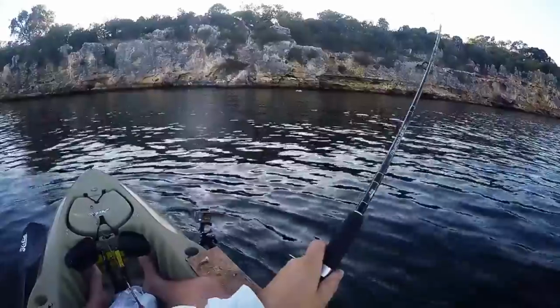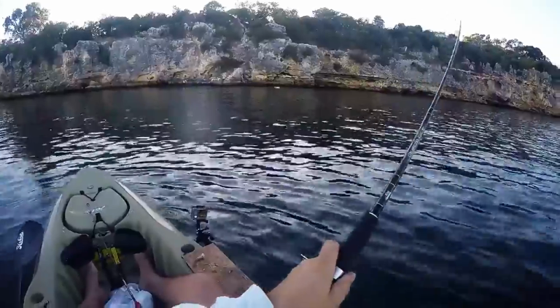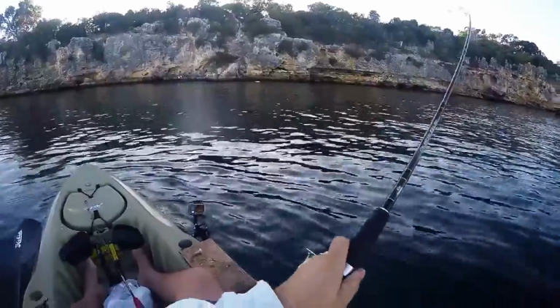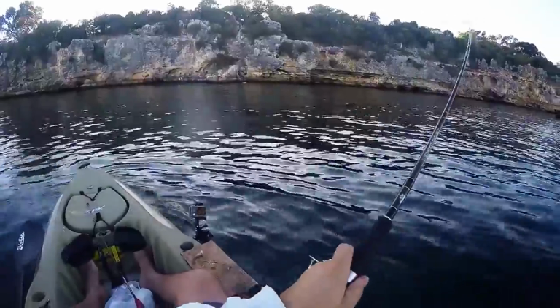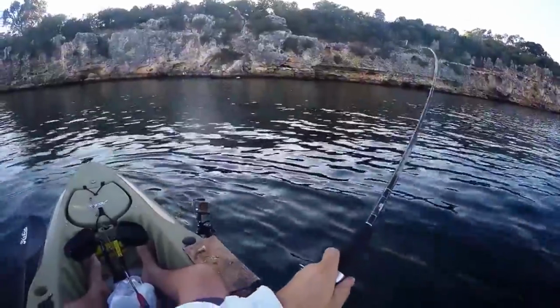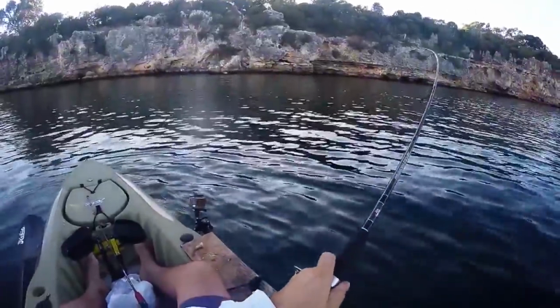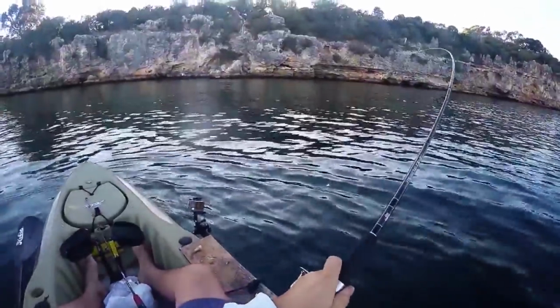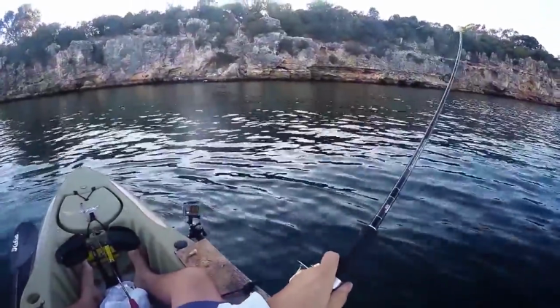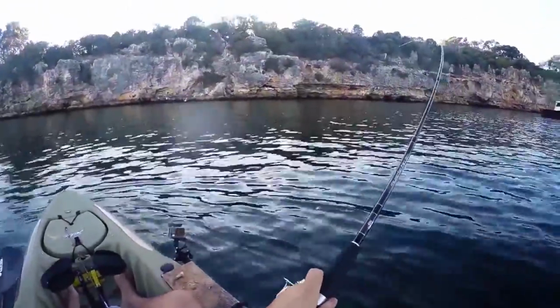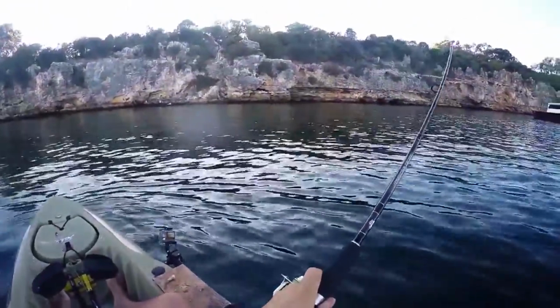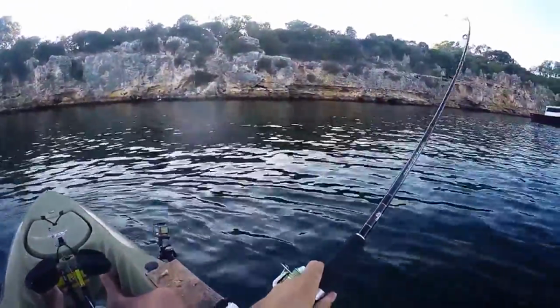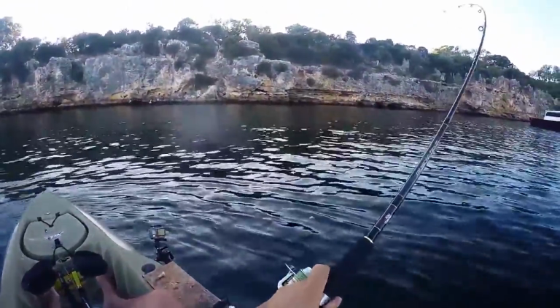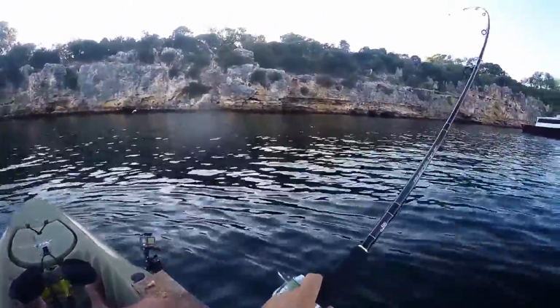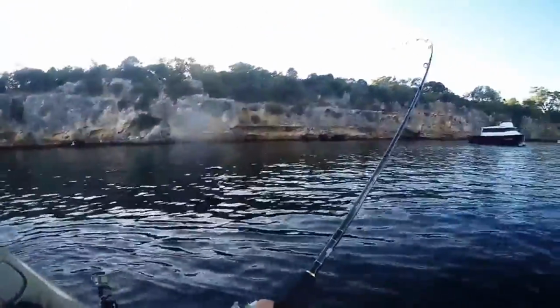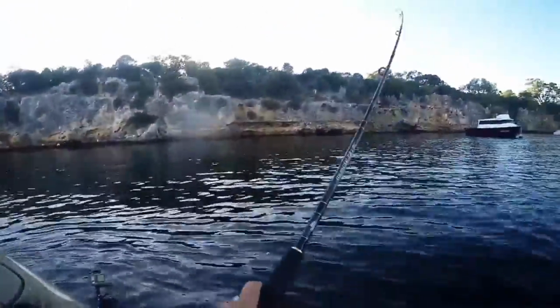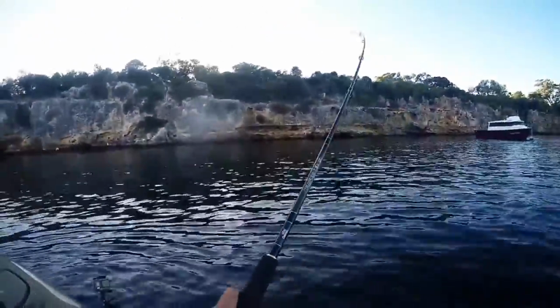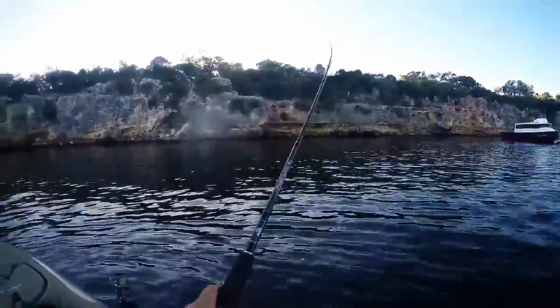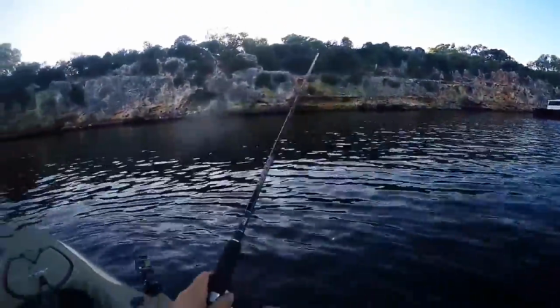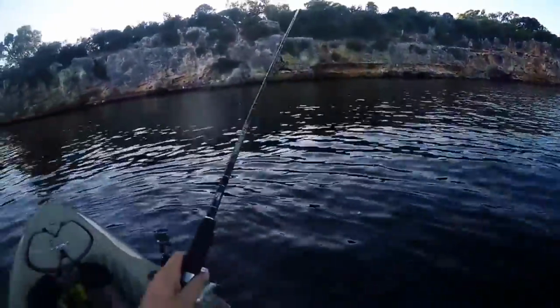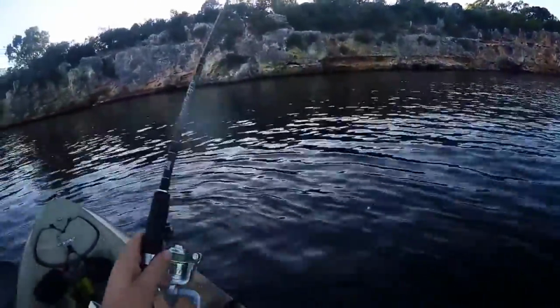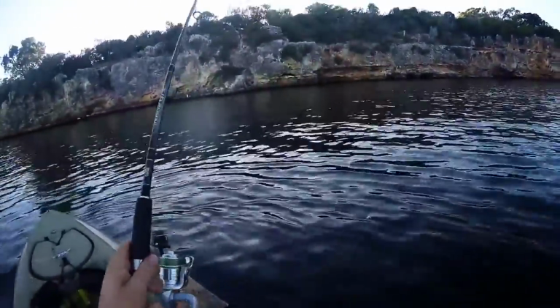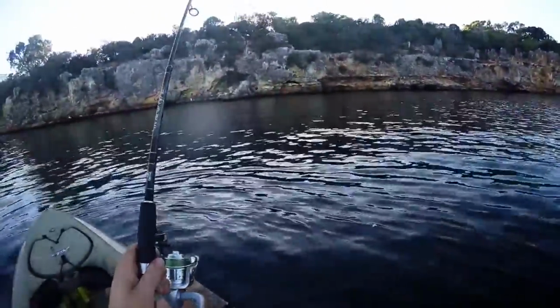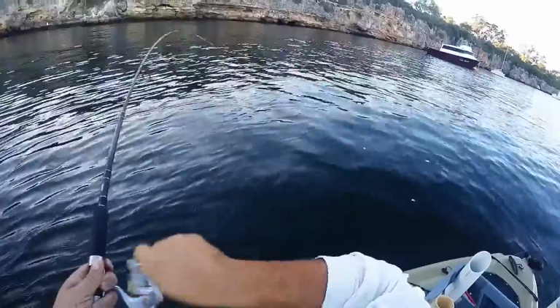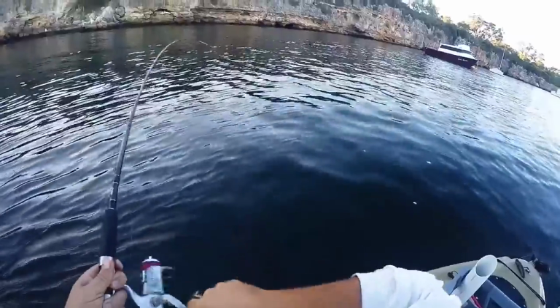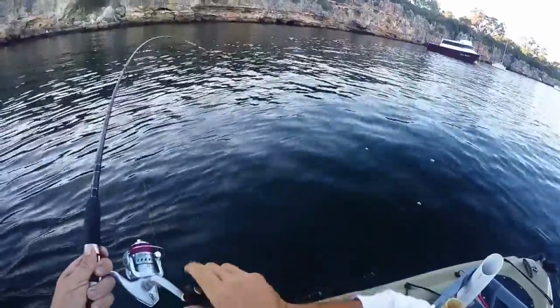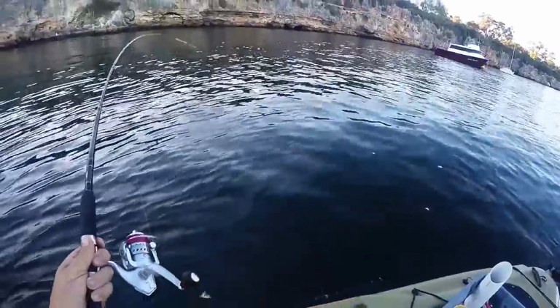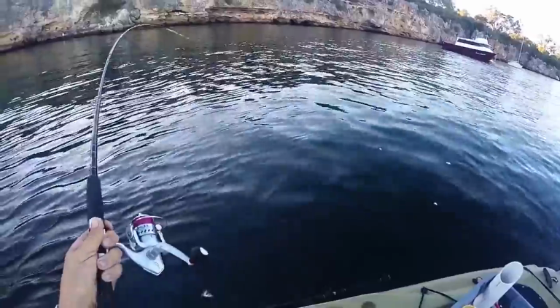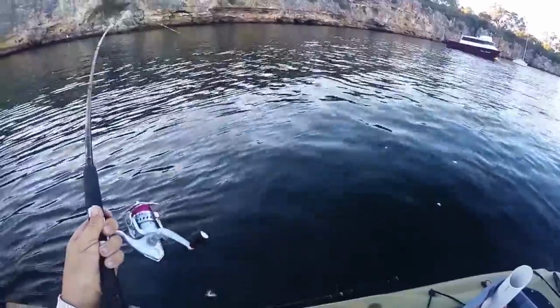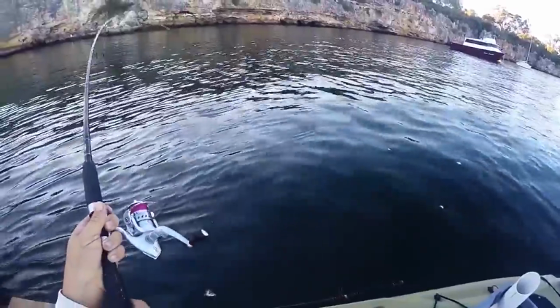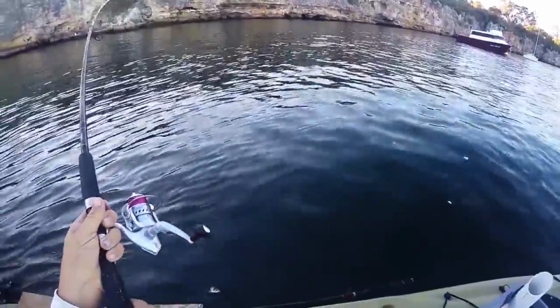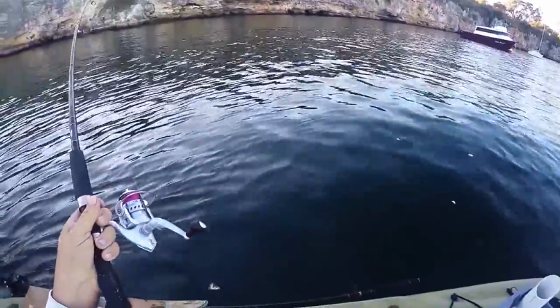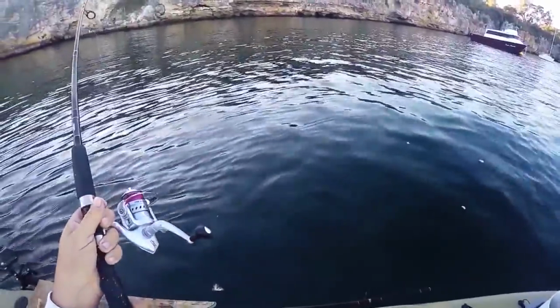I've just flicked the lure out and this guy's going for it. Oh, what do we have here?